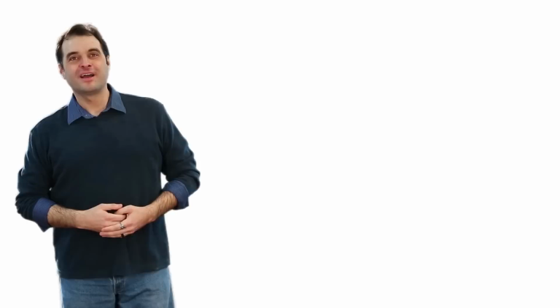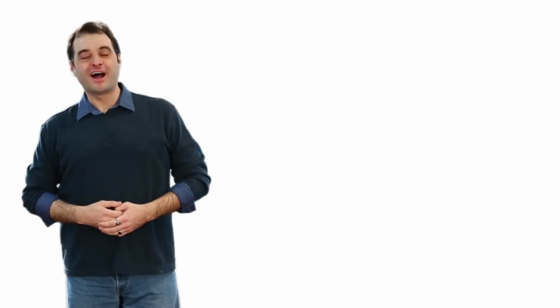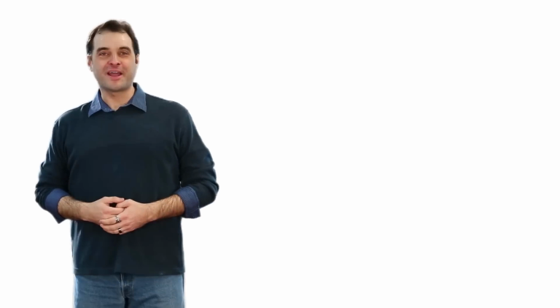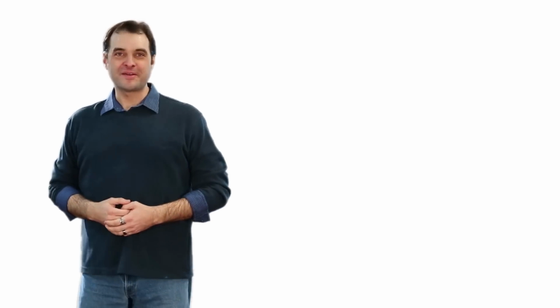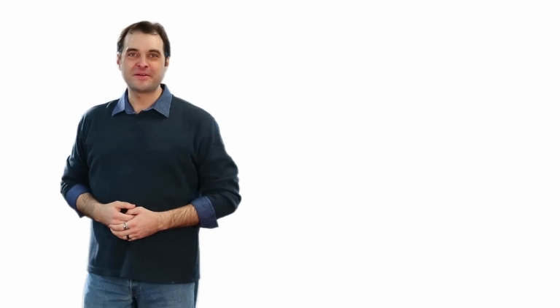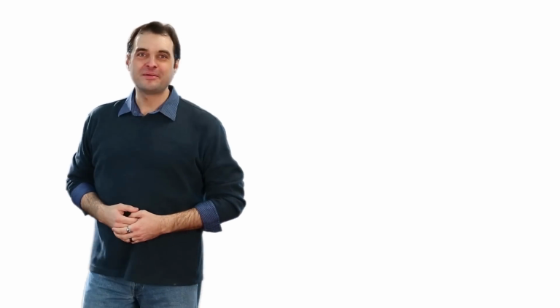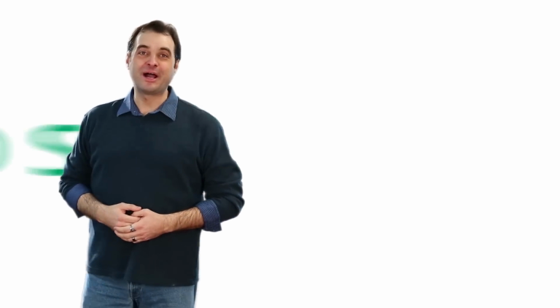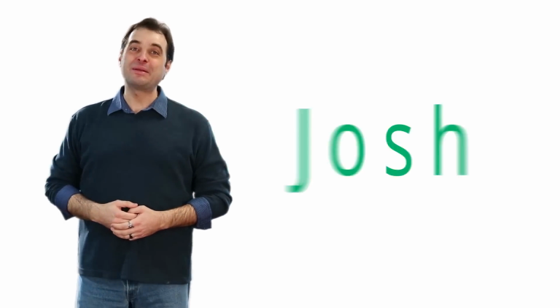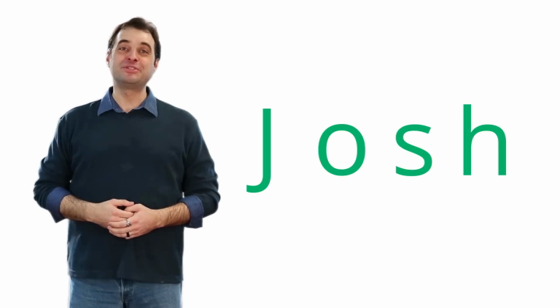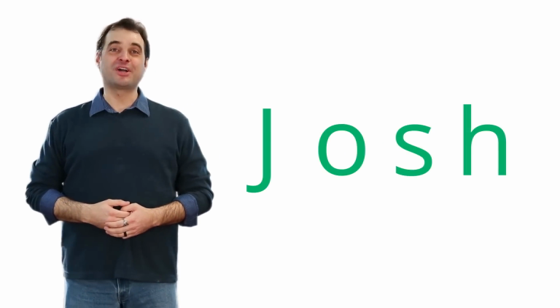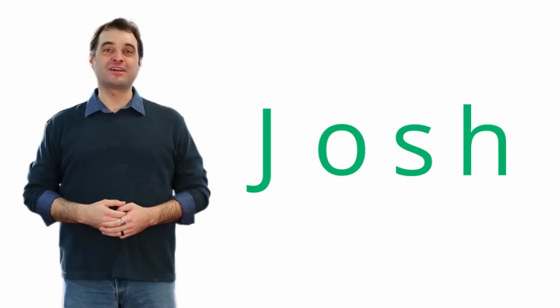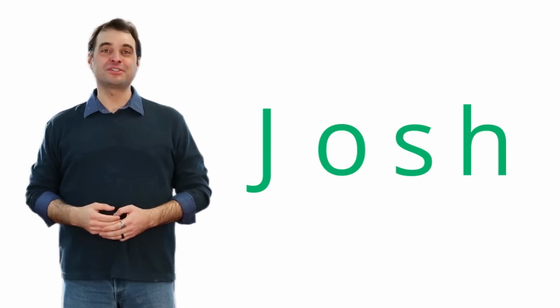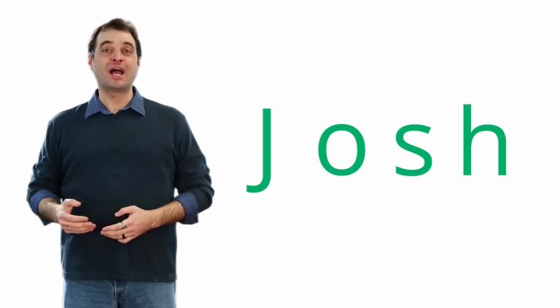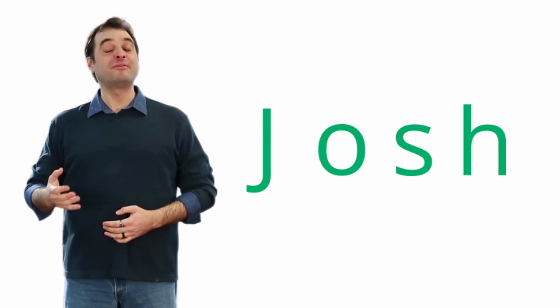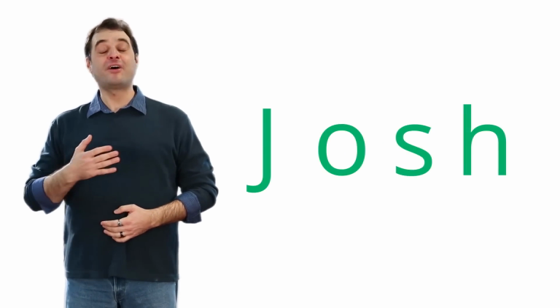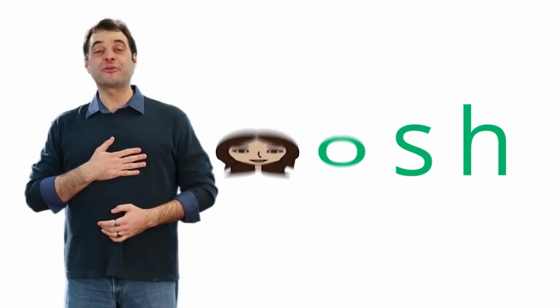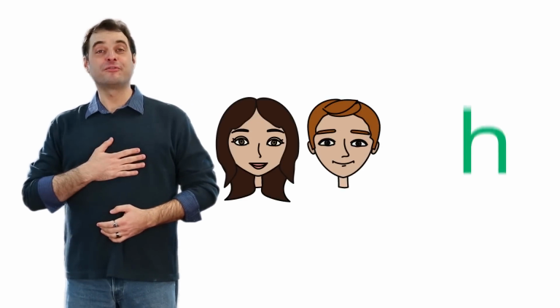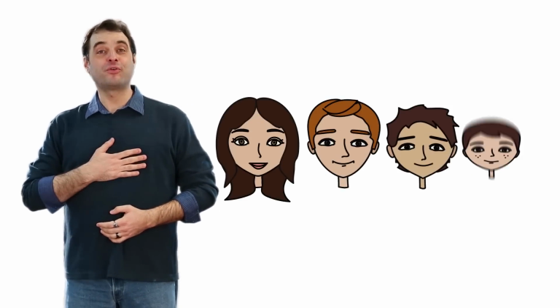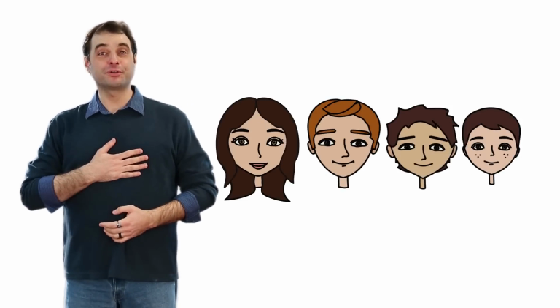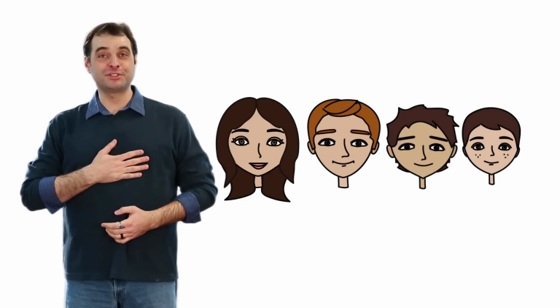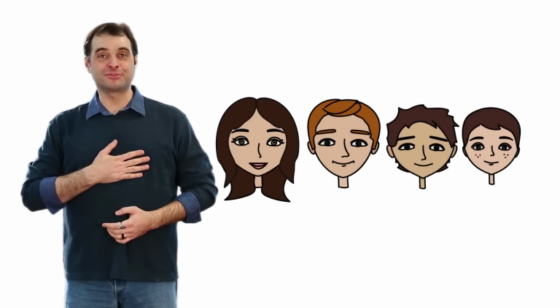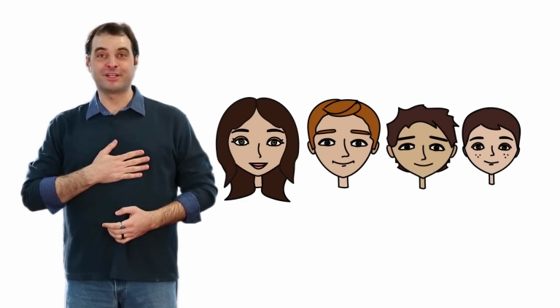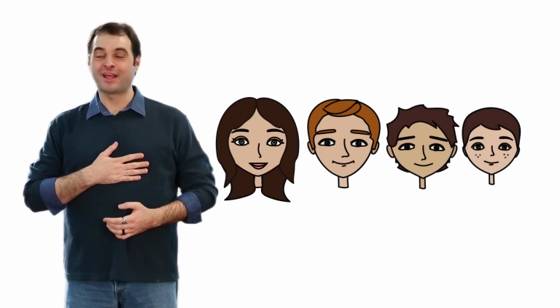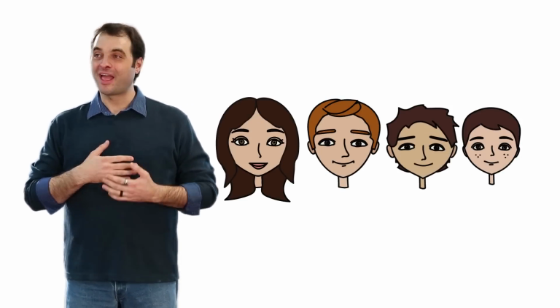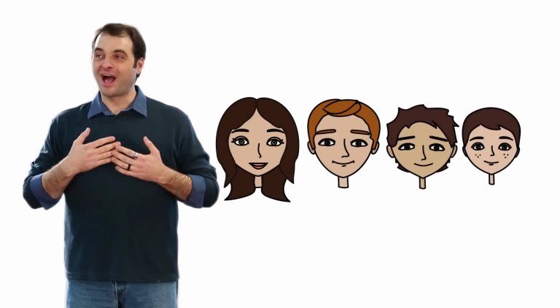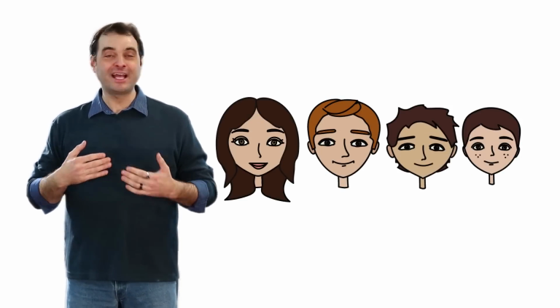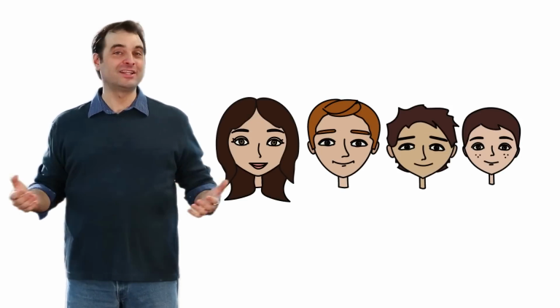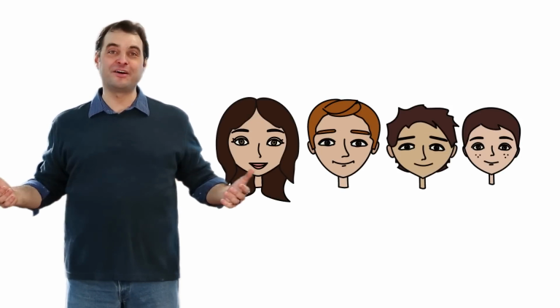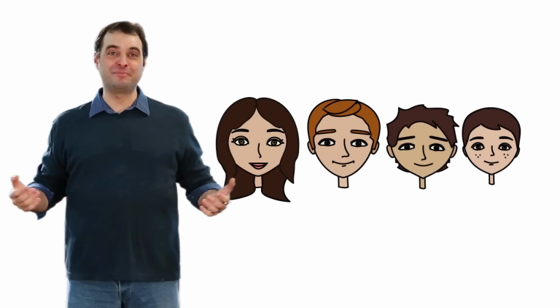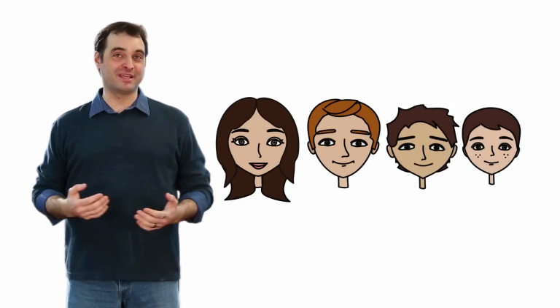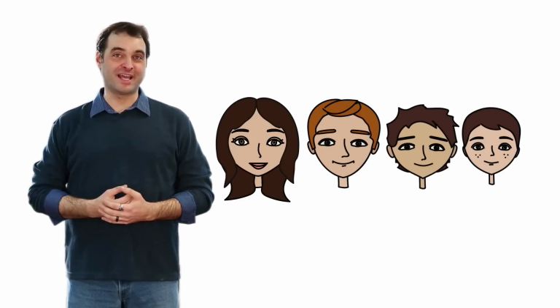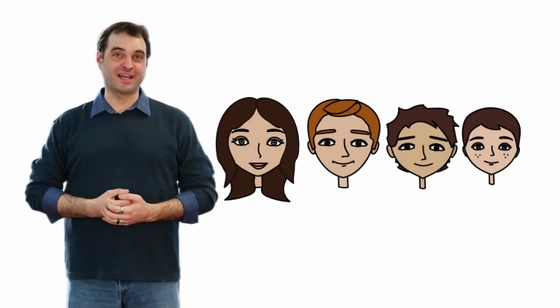Hi, my name is Josh. I'm a father of four children. I love being a dad.